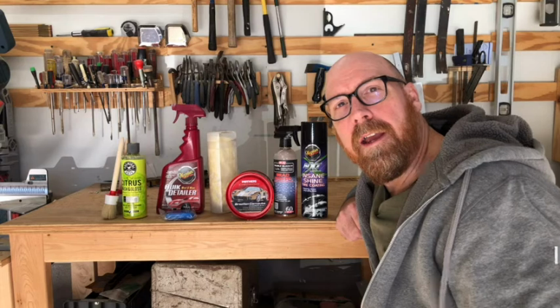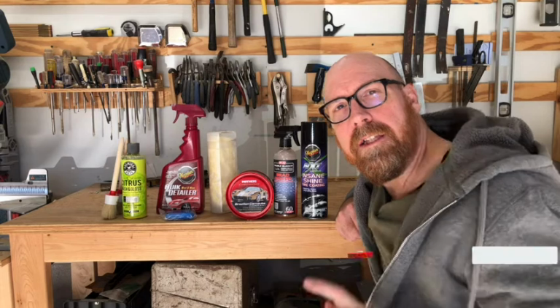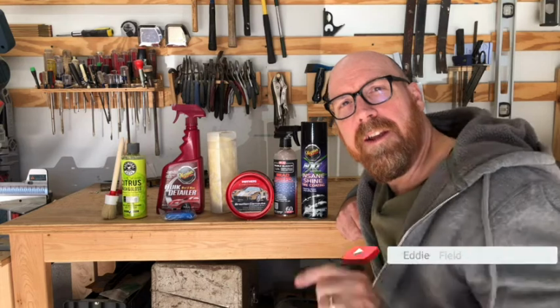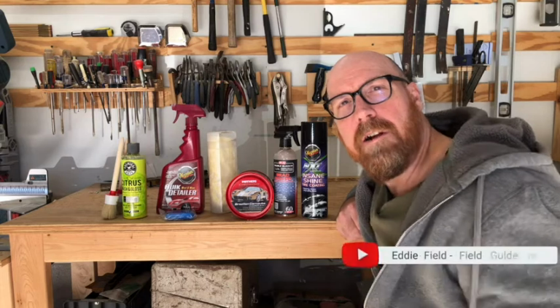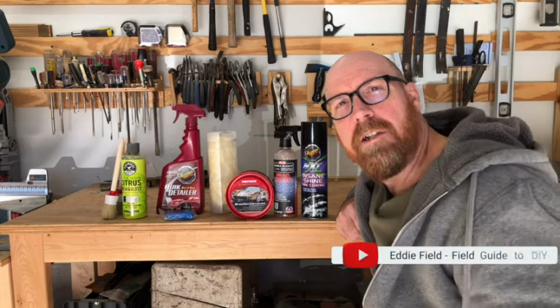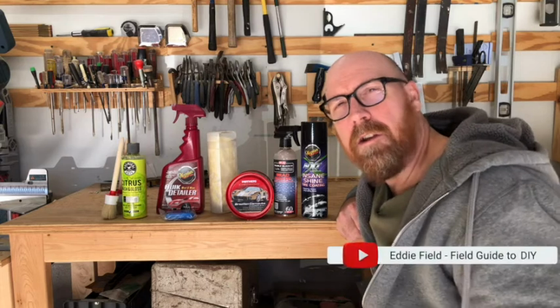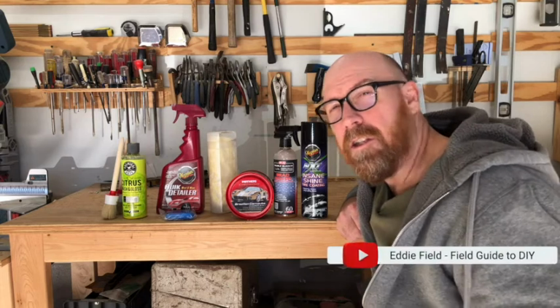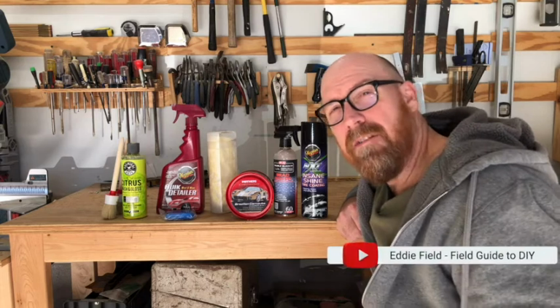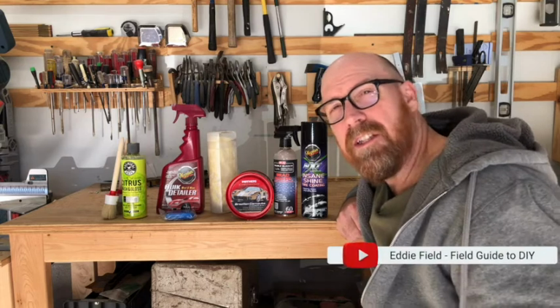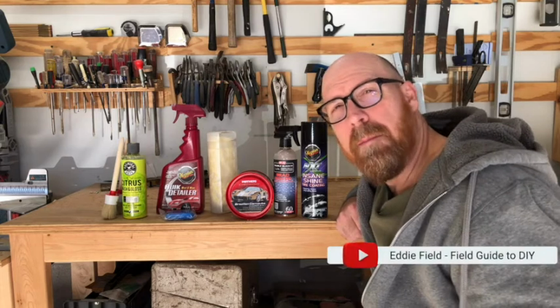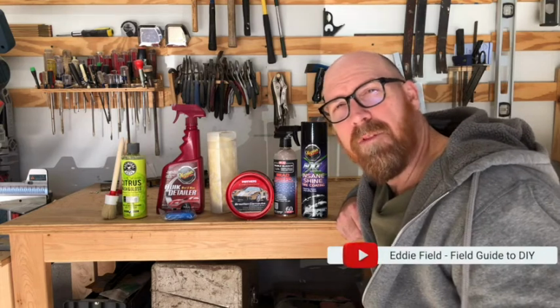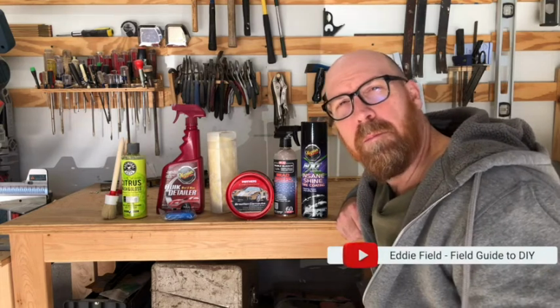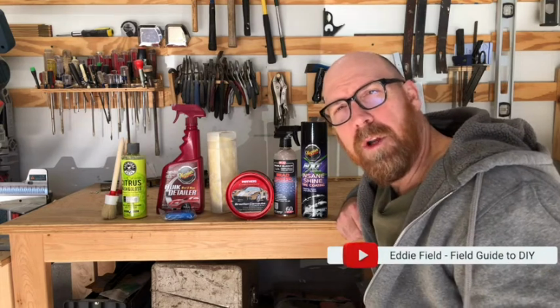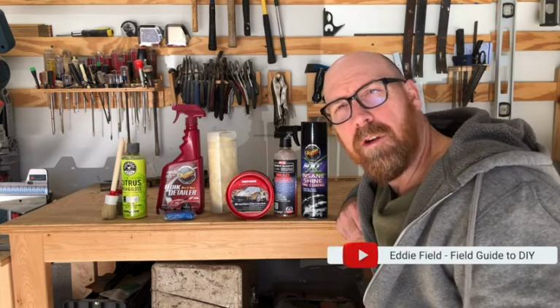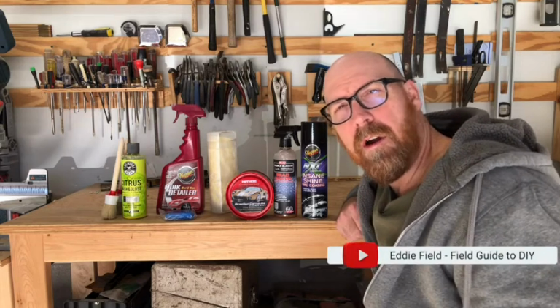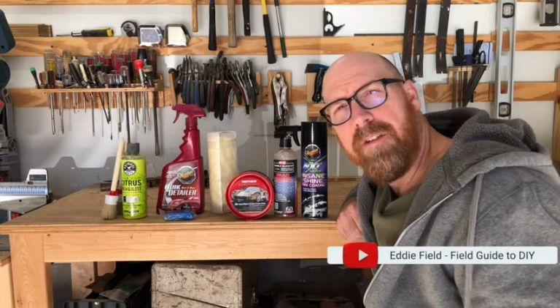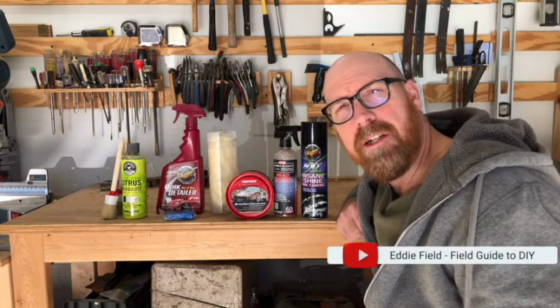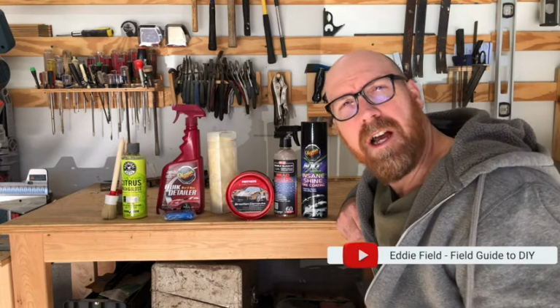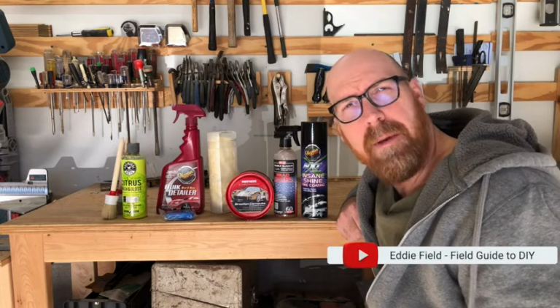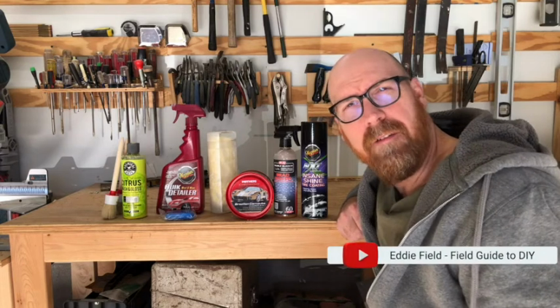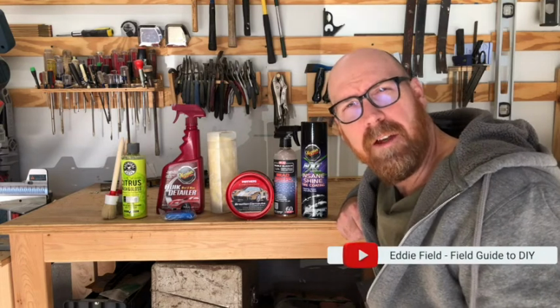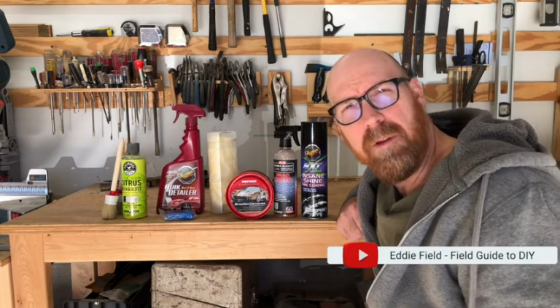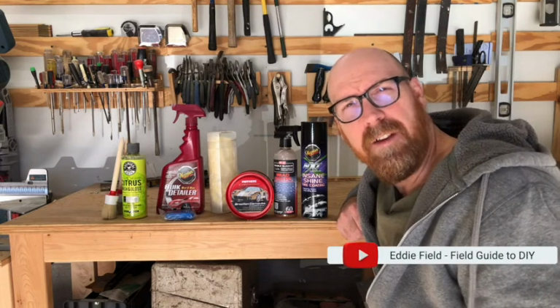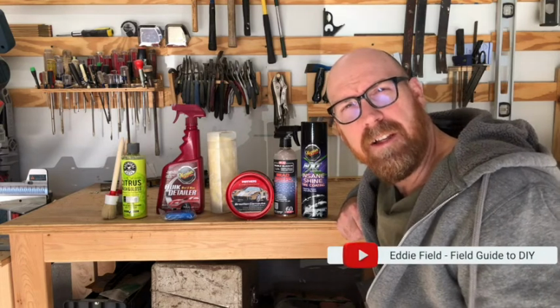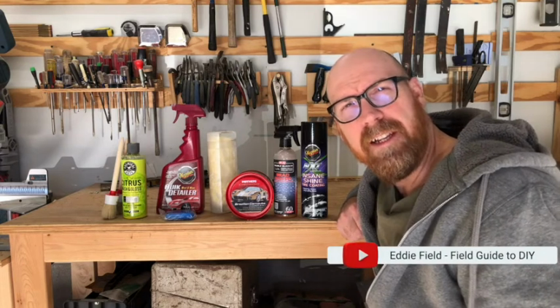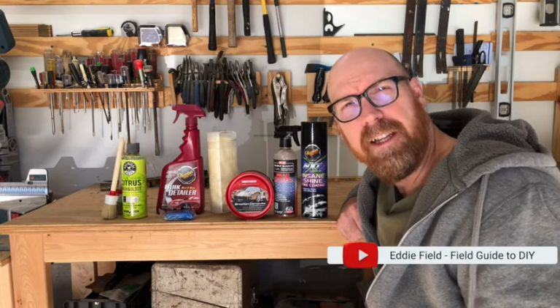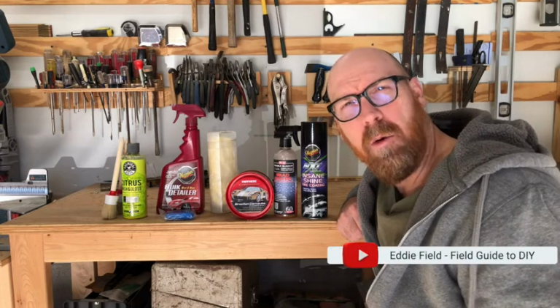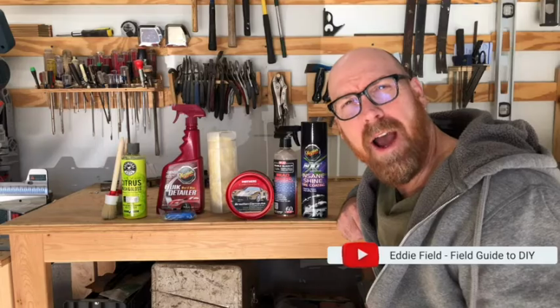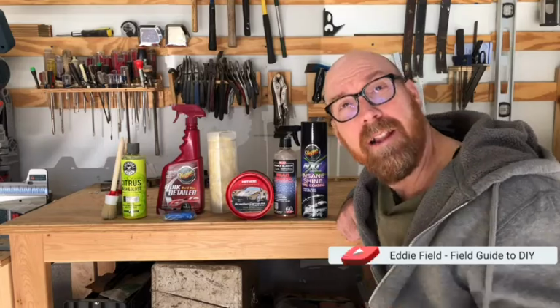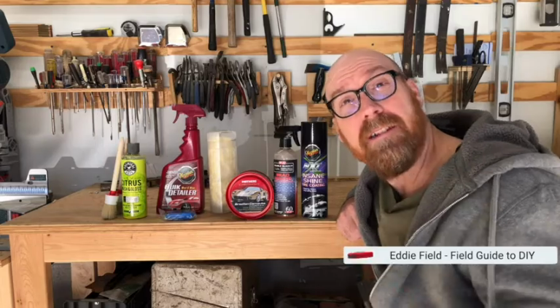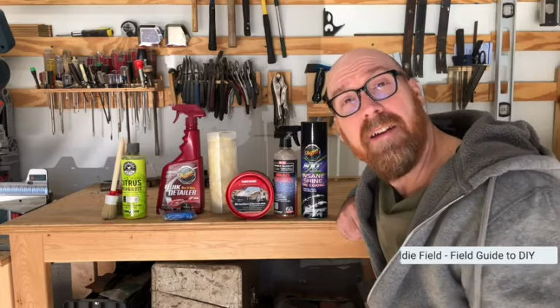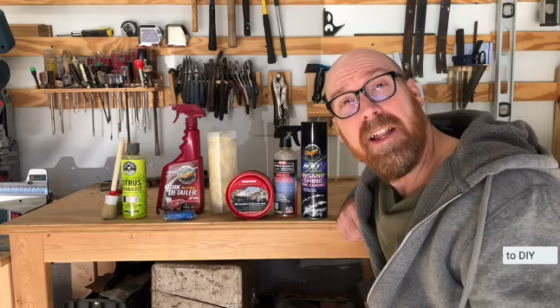In this video, I'm going to show you the seven steps for a beautiful car finish. I'm Eddie Field with Field Guide to DIY. Let's dive in.